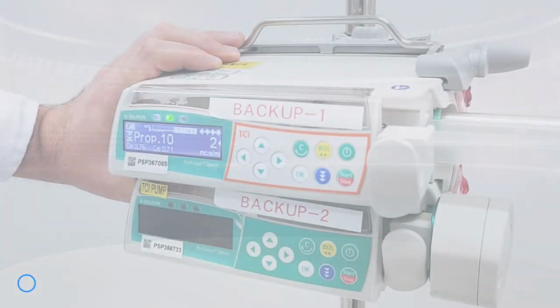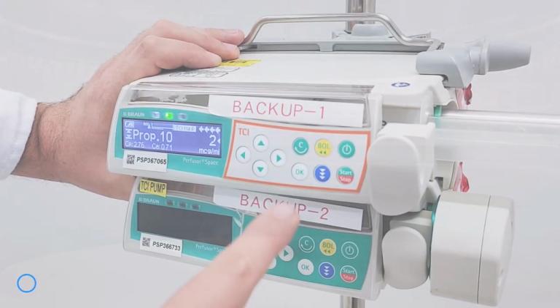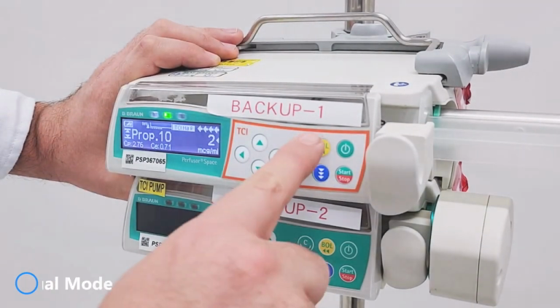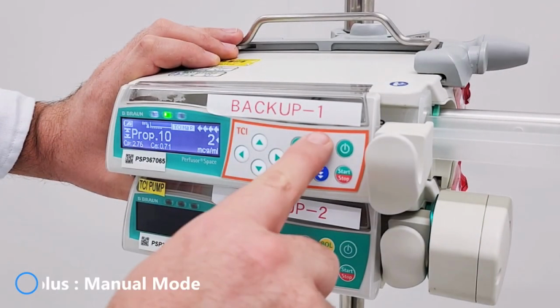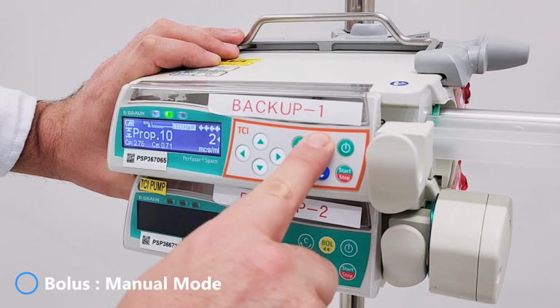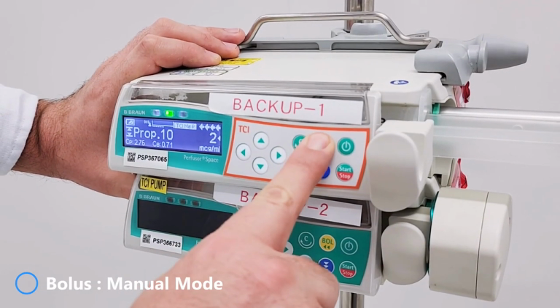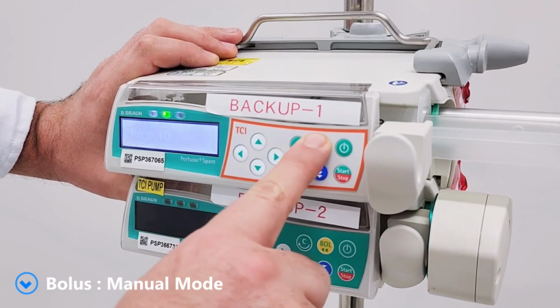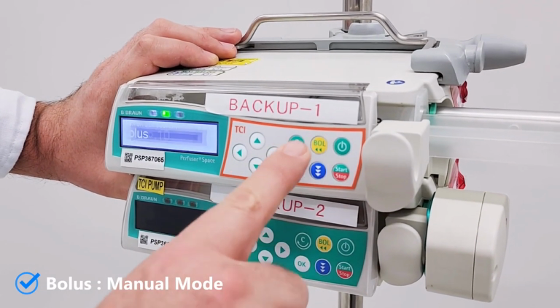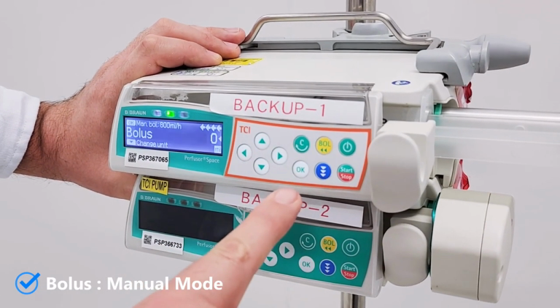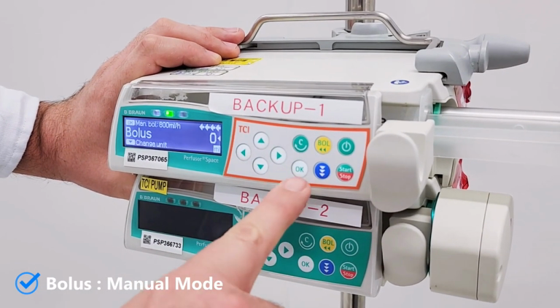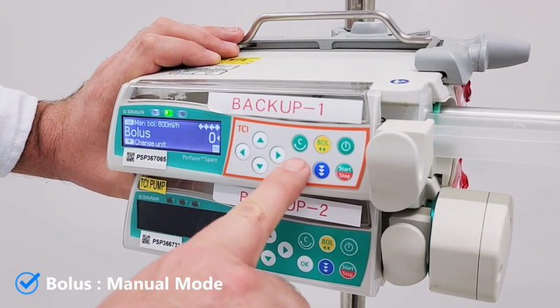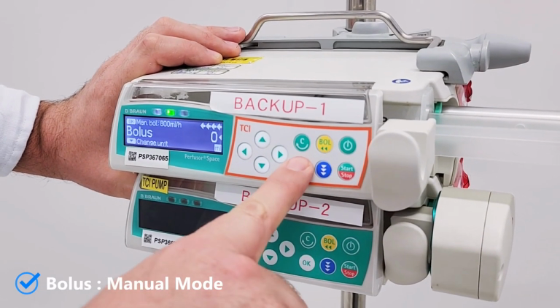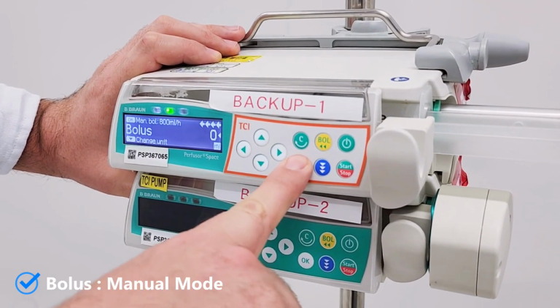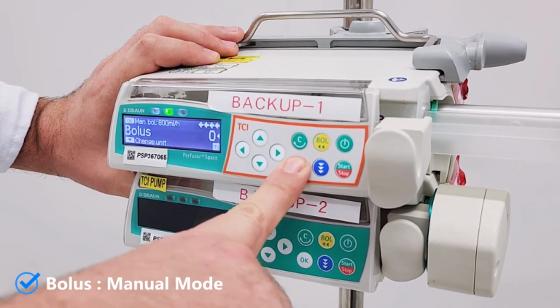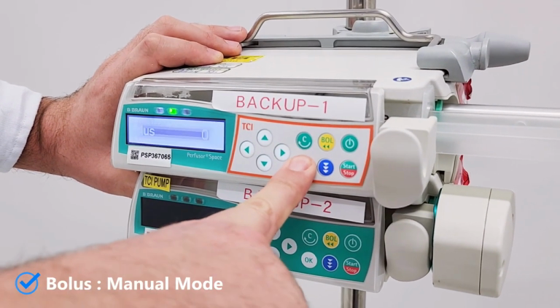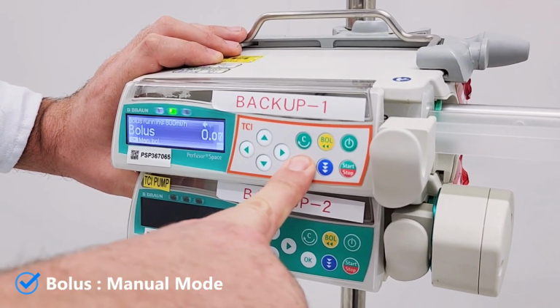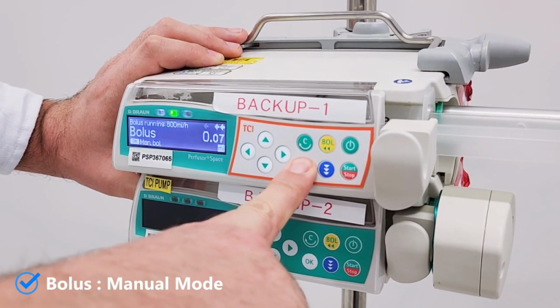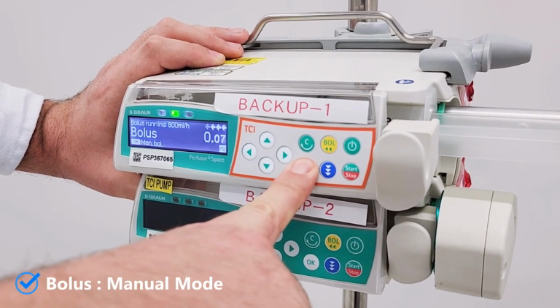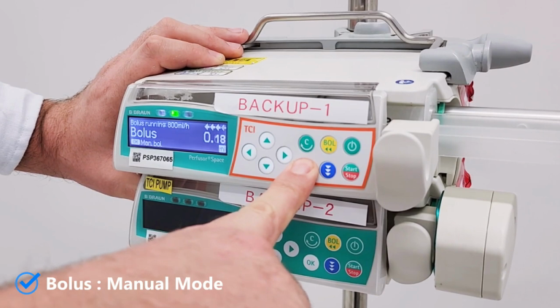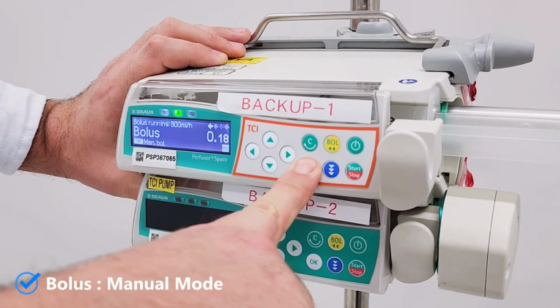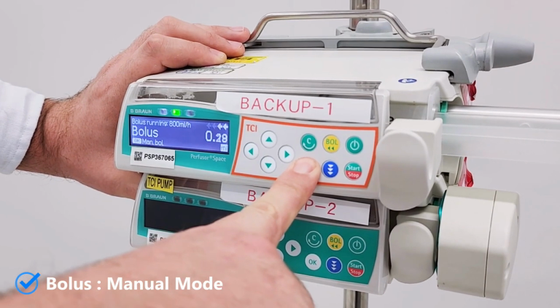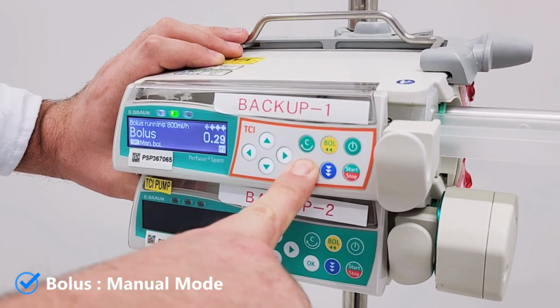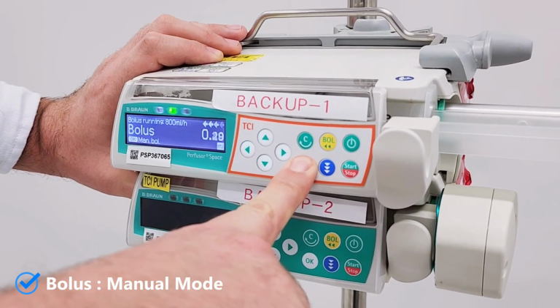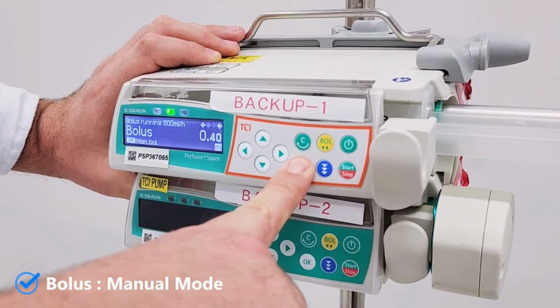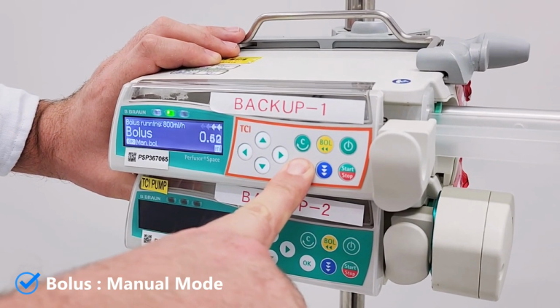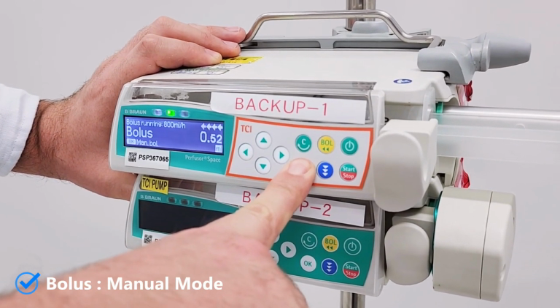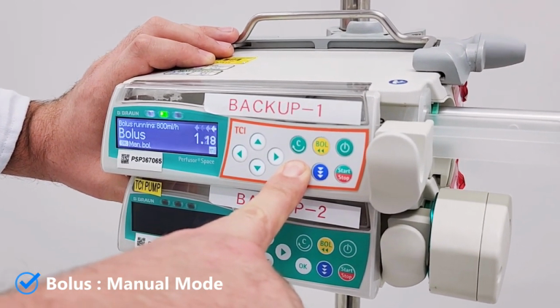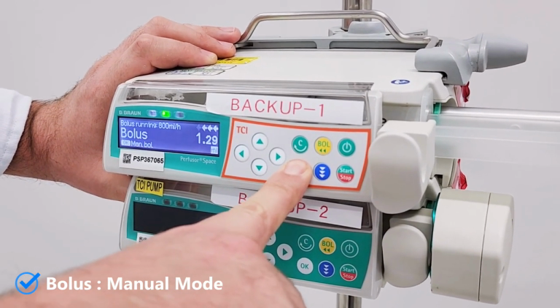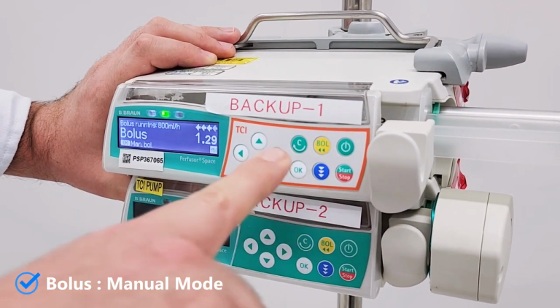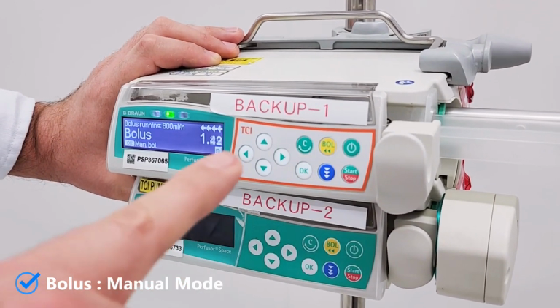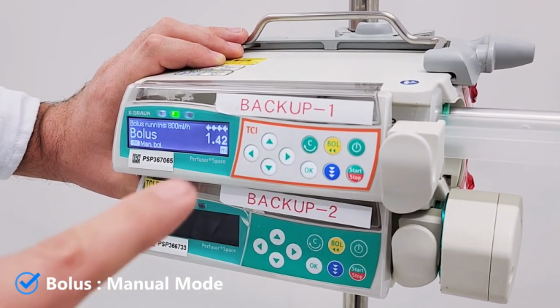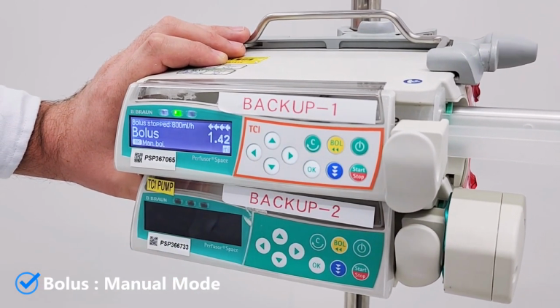Another way is to press bolus, then press and hold the OK button. When the desired amount is reached, release your finger.